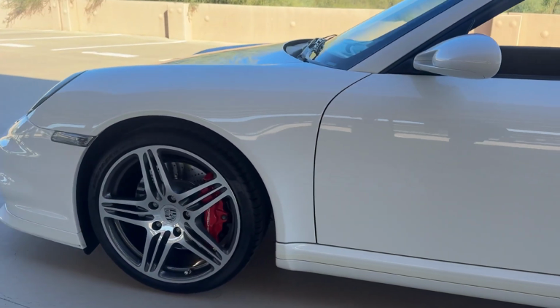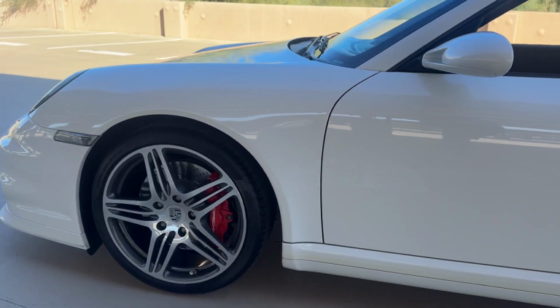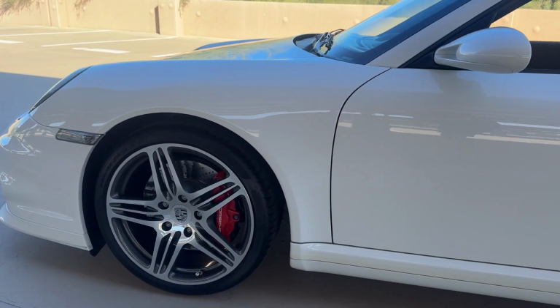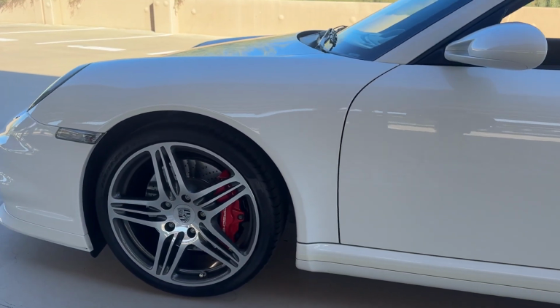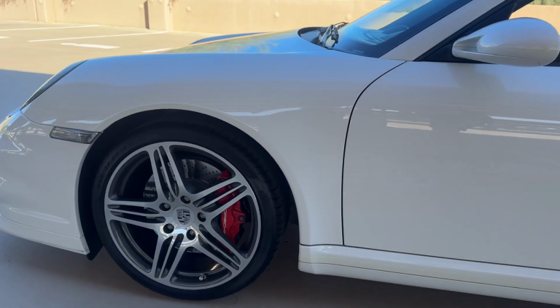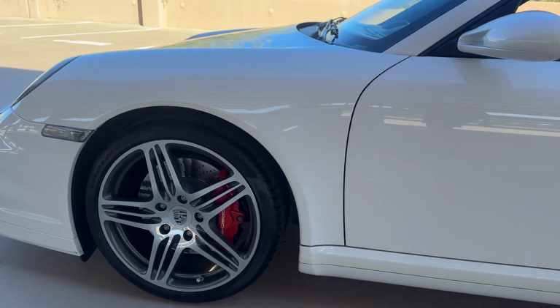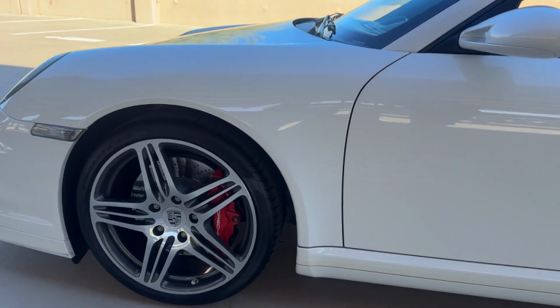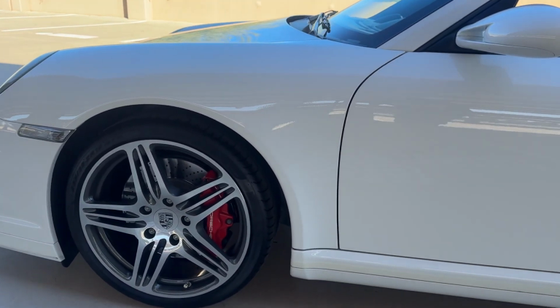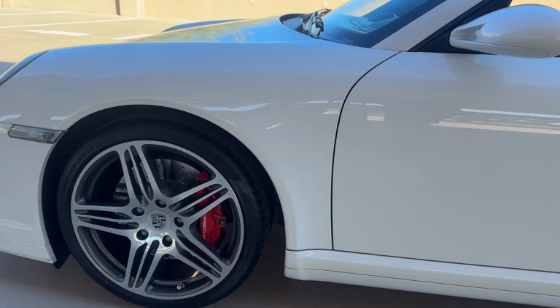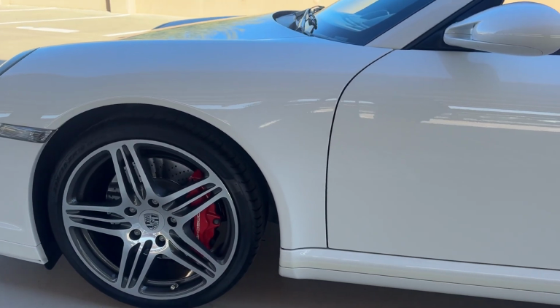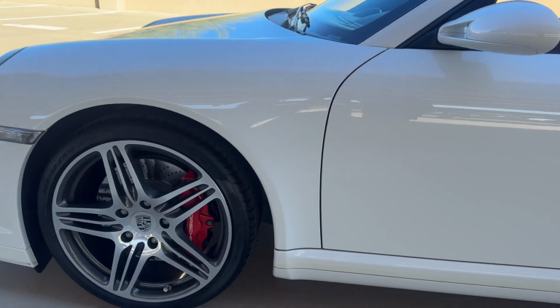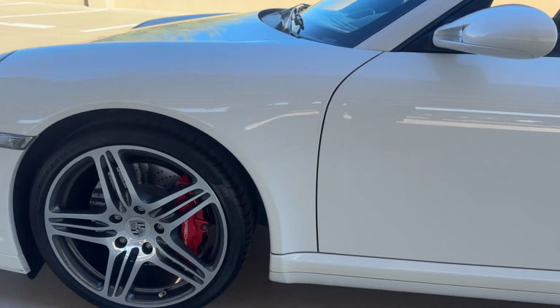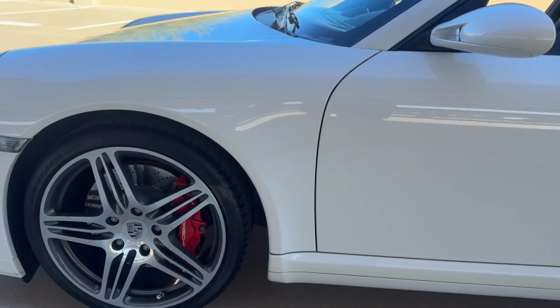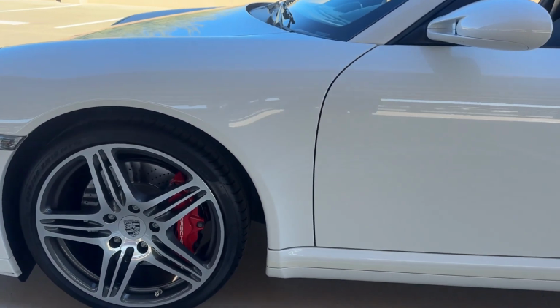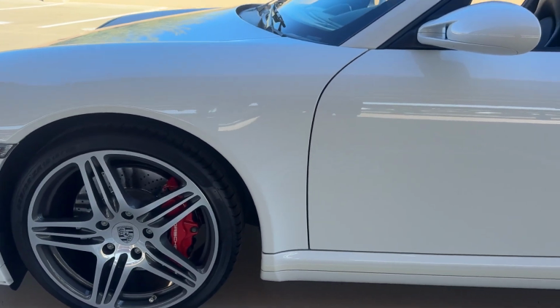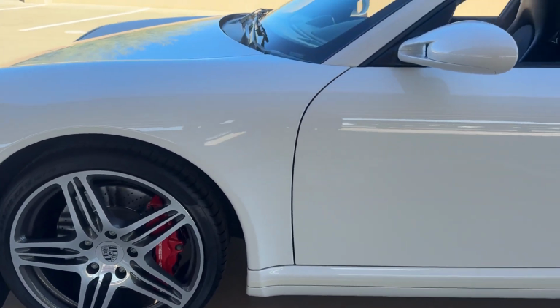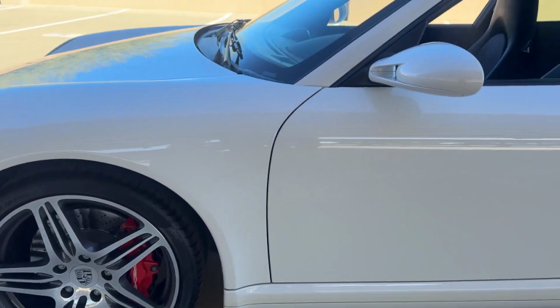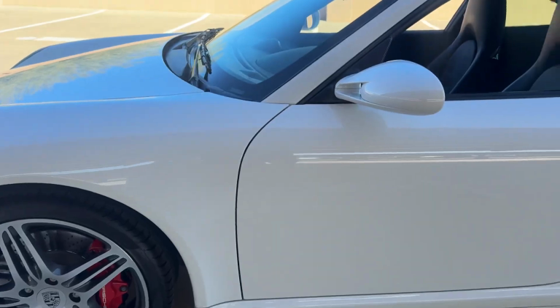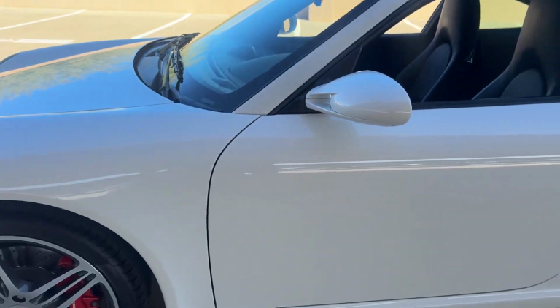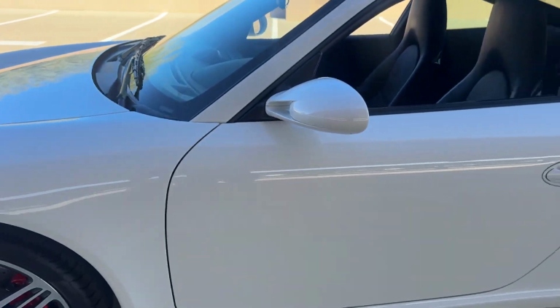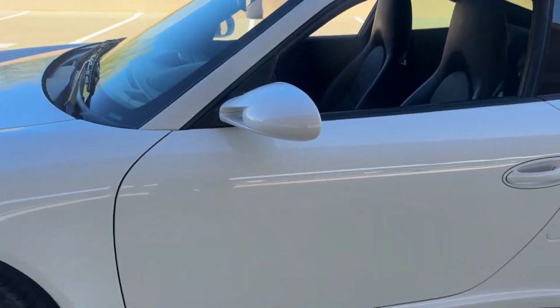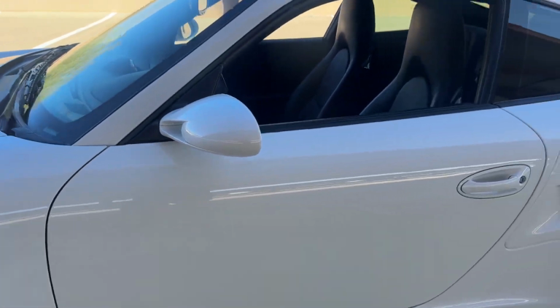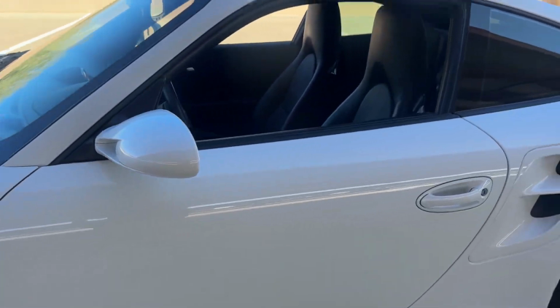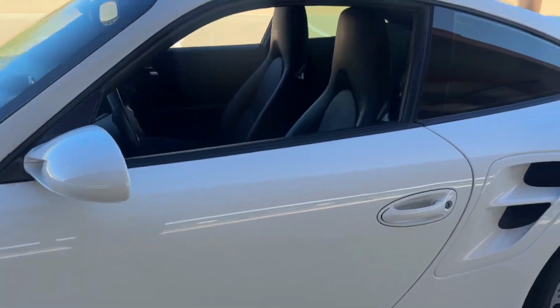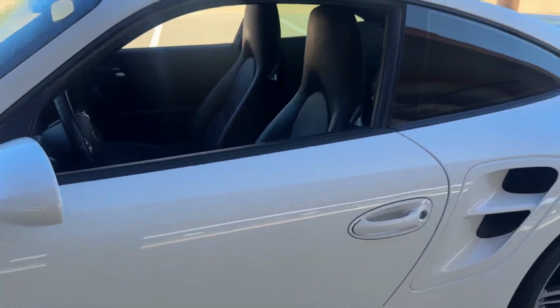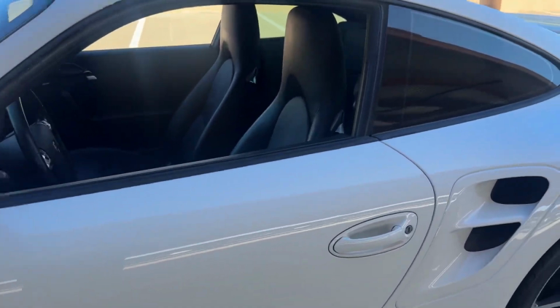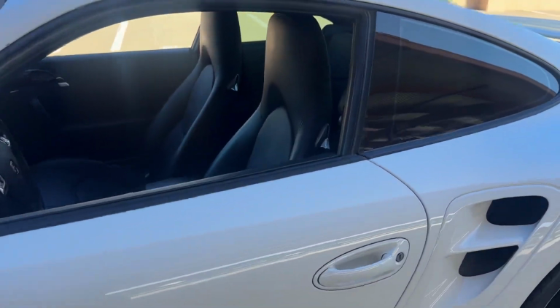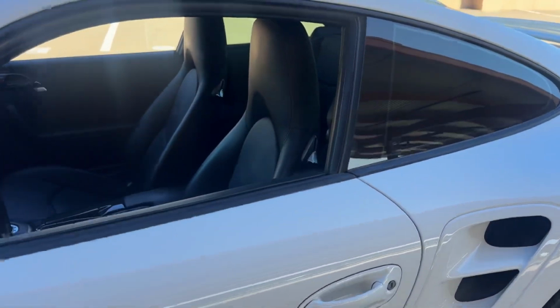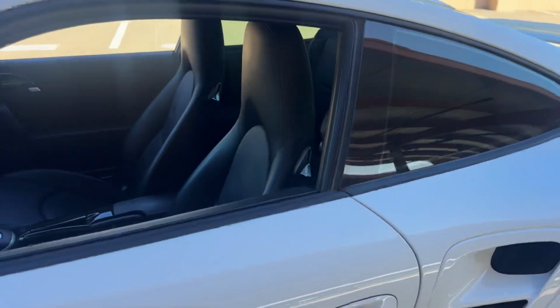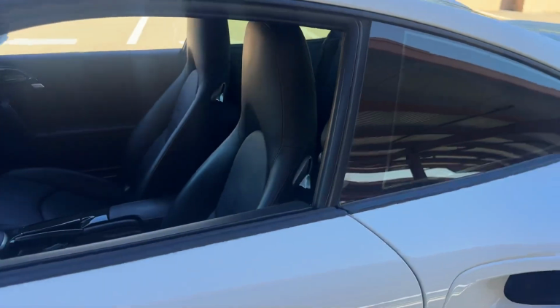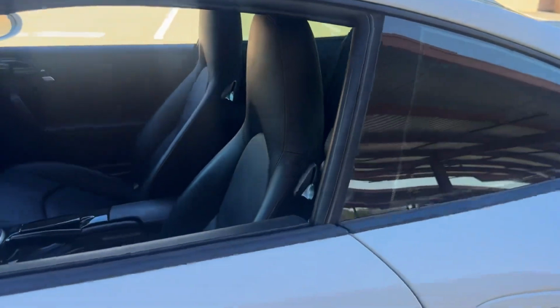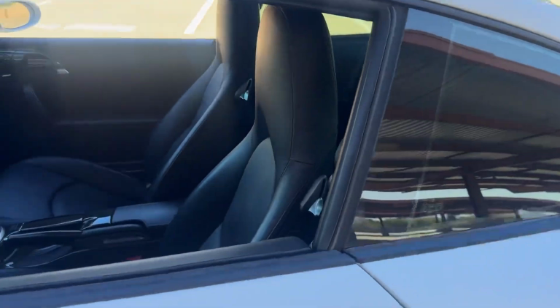And then also a matching, no curb rash, matching Pirelli going on the inside here.